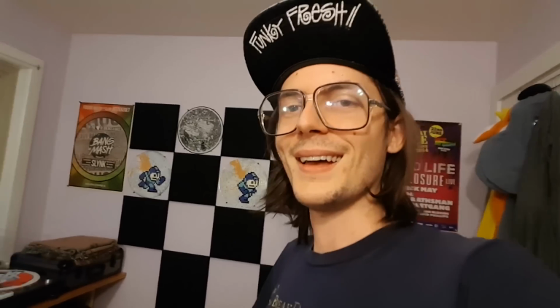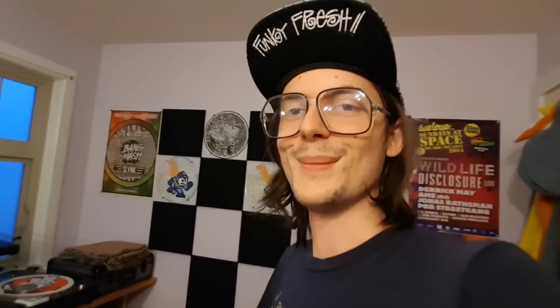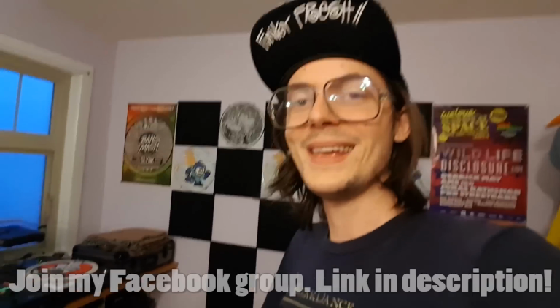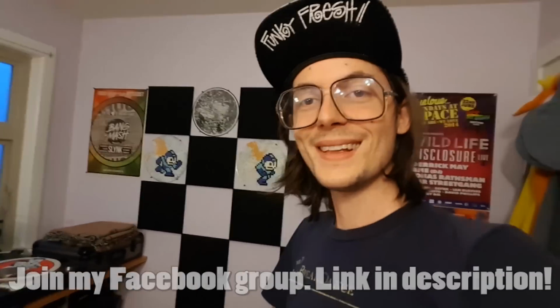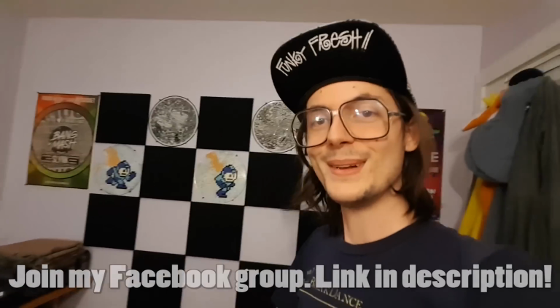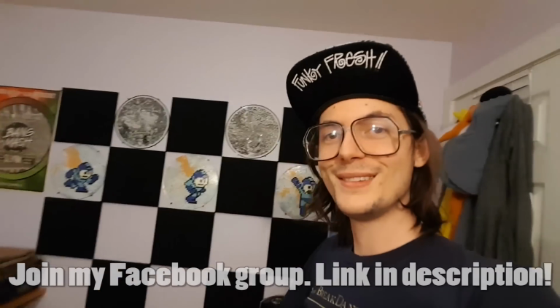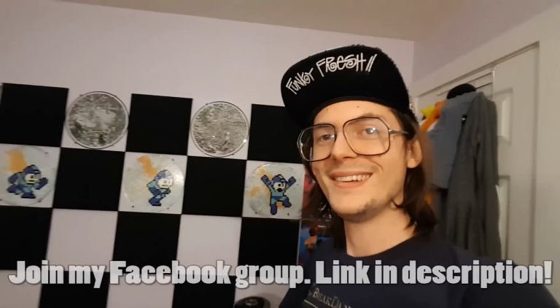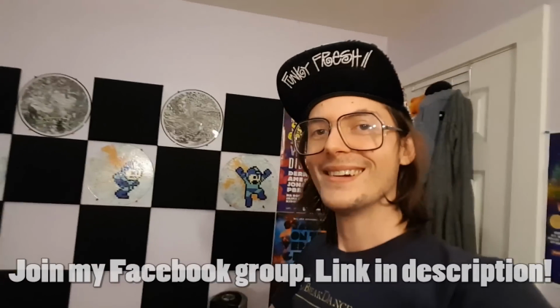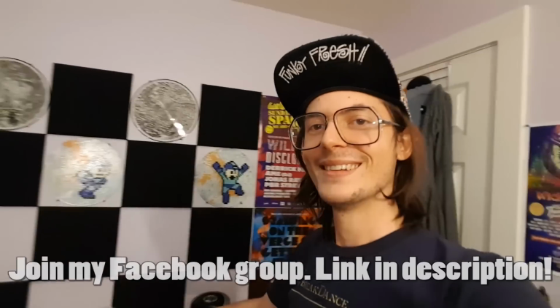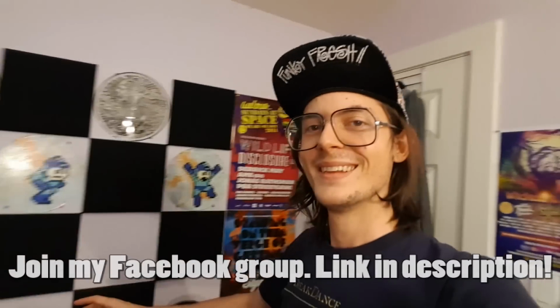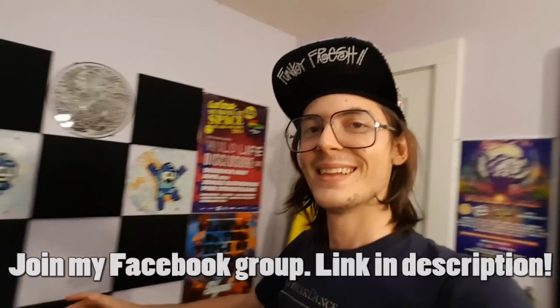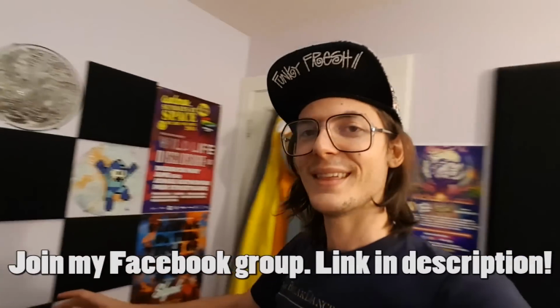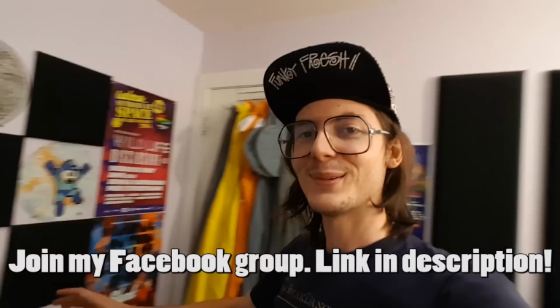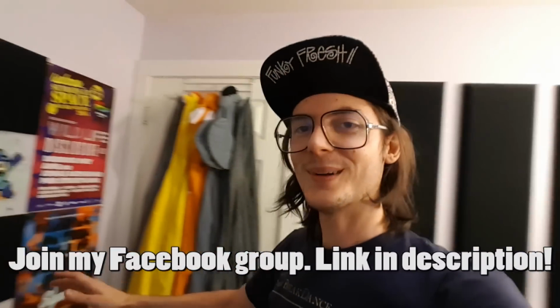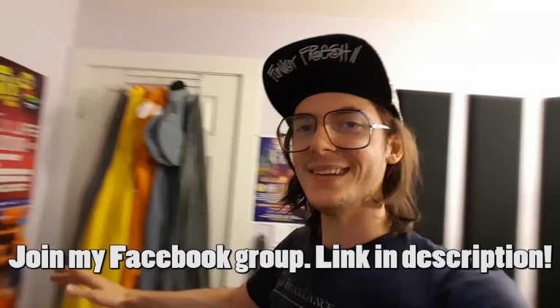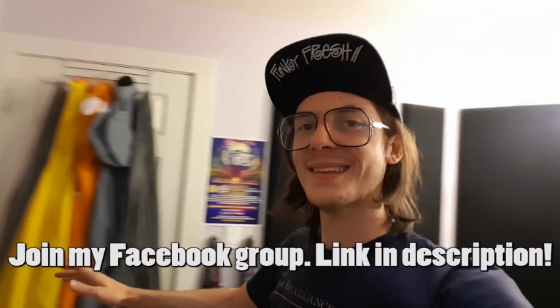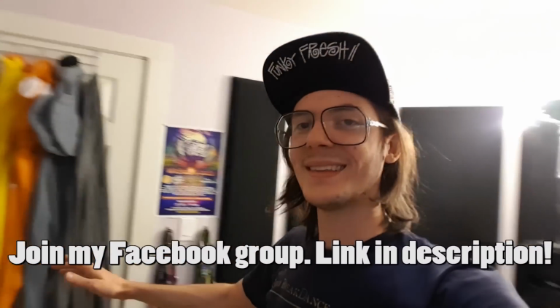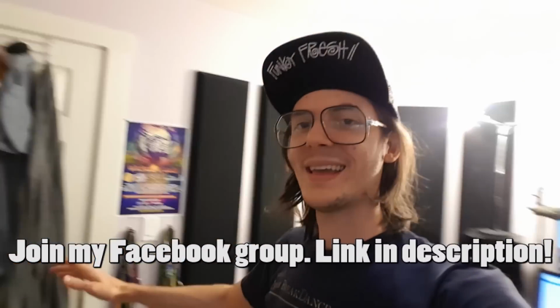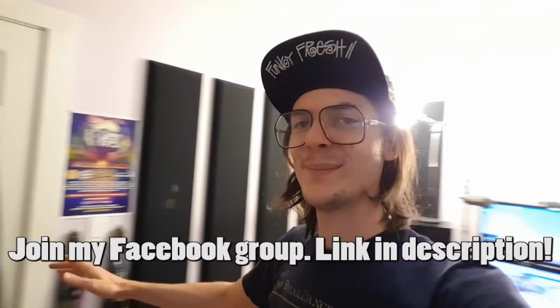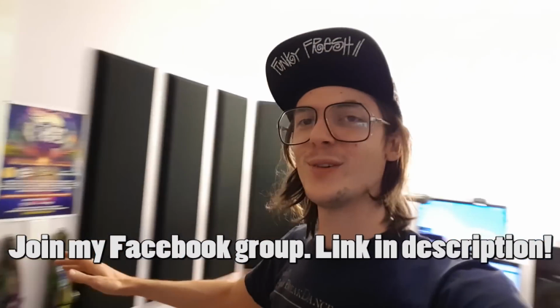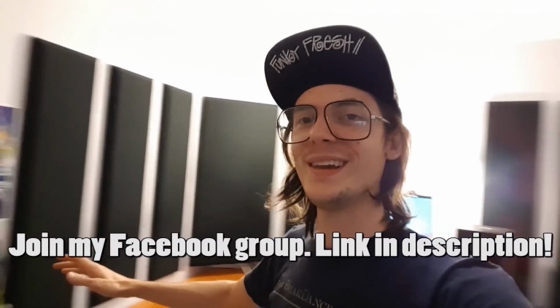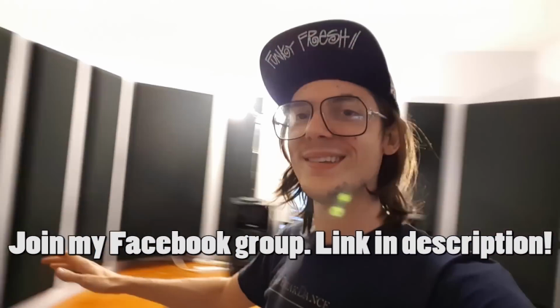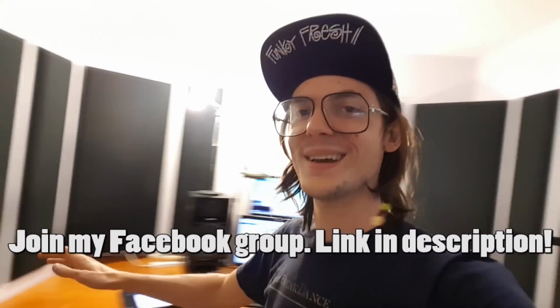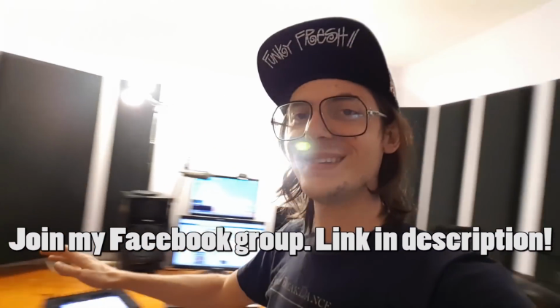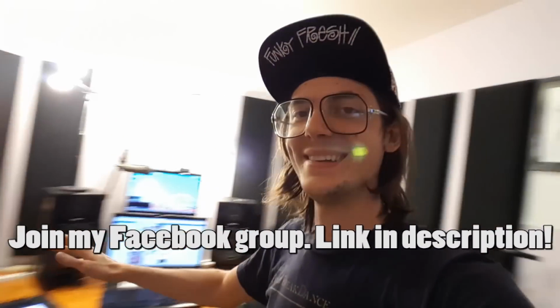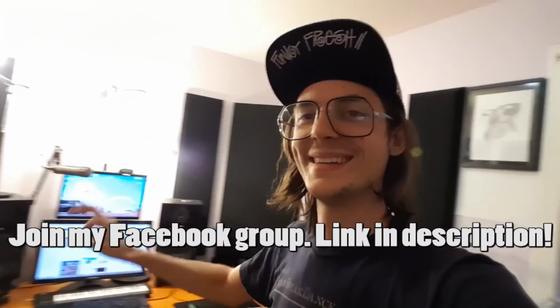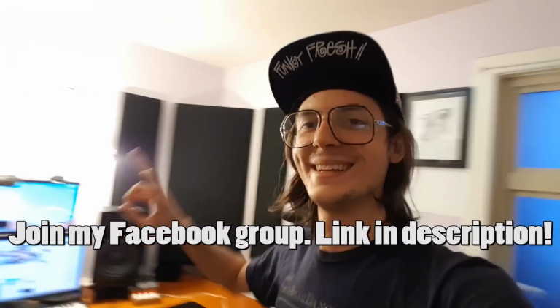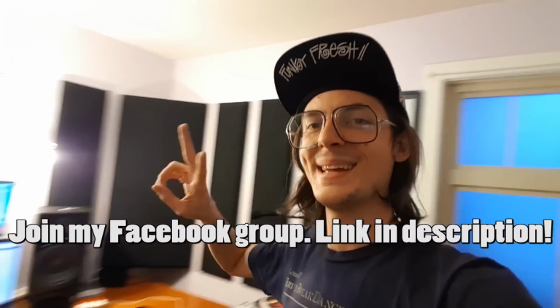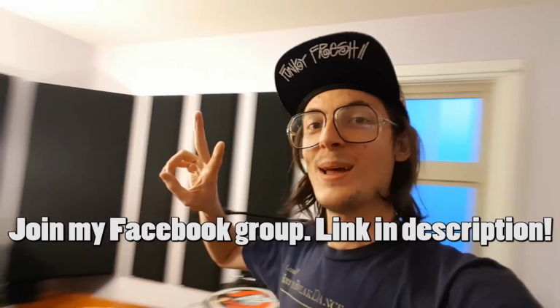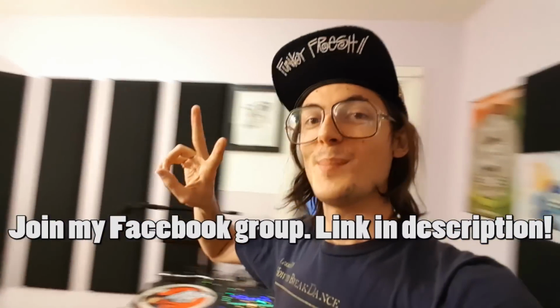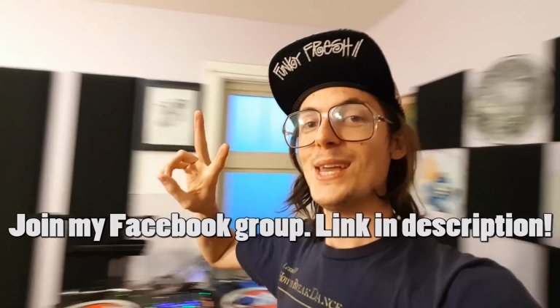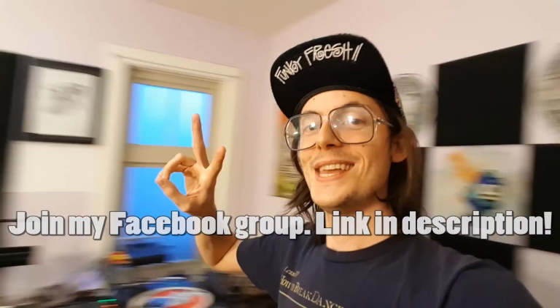Yeah, that's my new studio. Thanks for watching — more videos are coming soon. Peace!